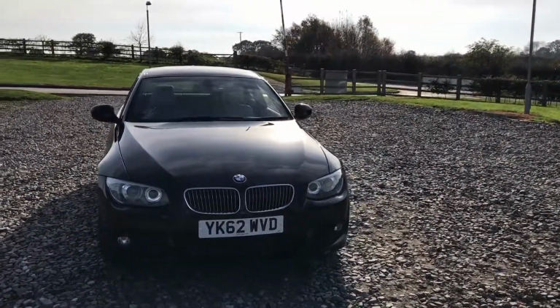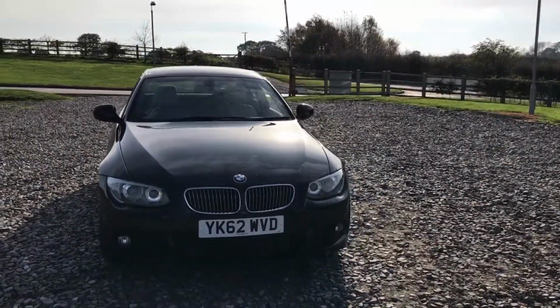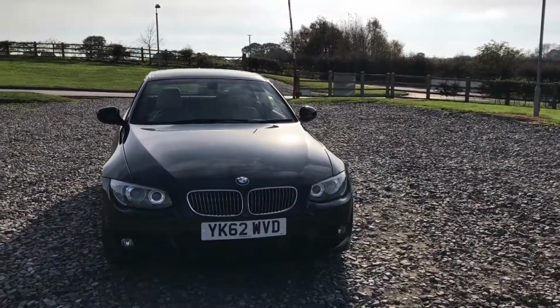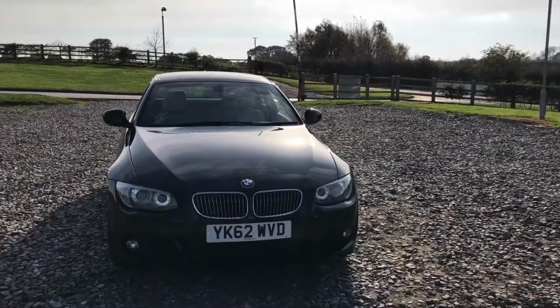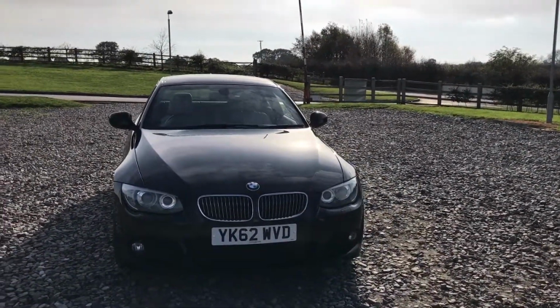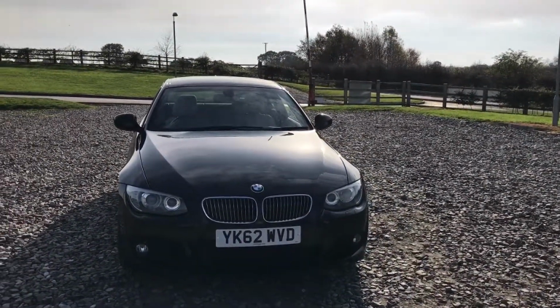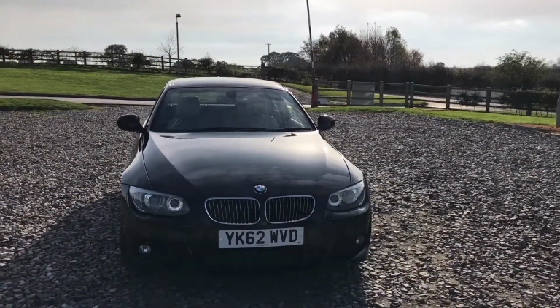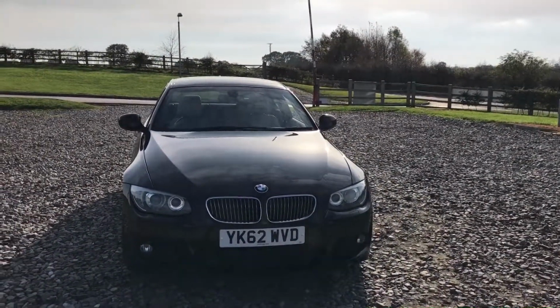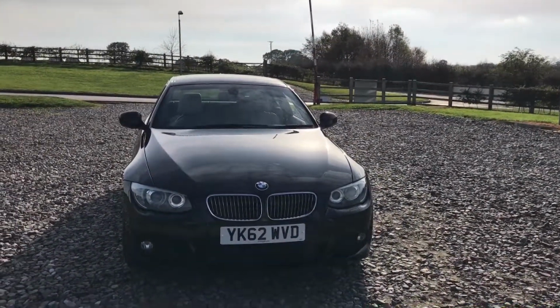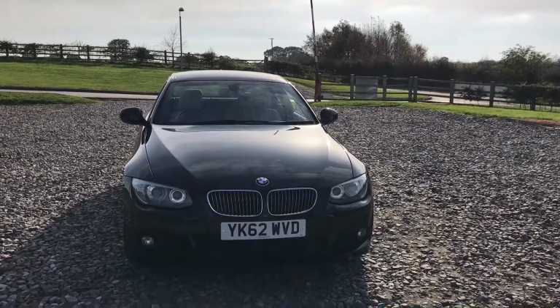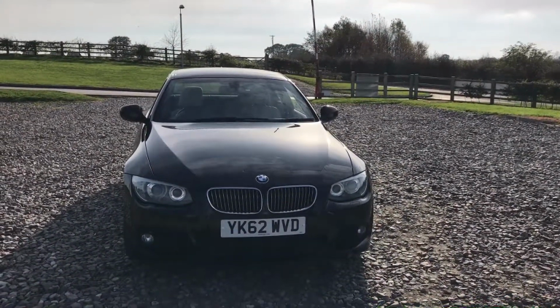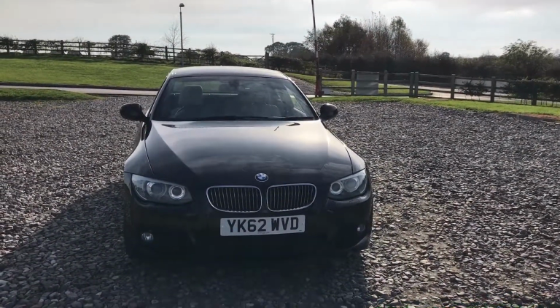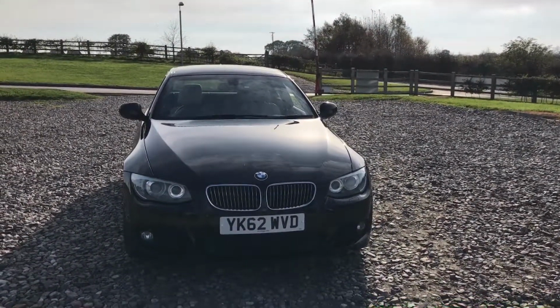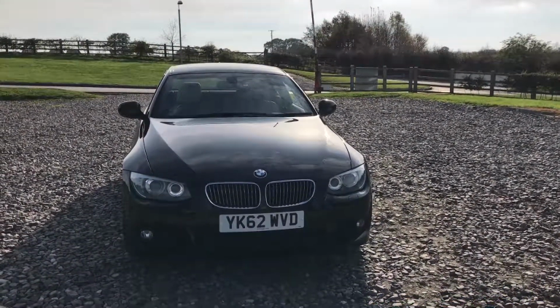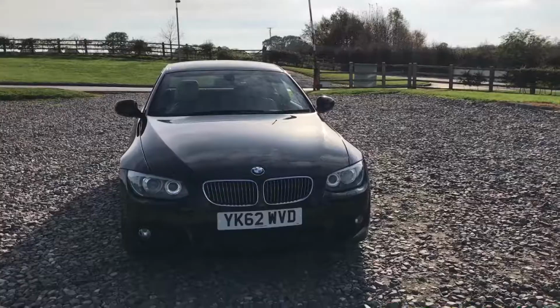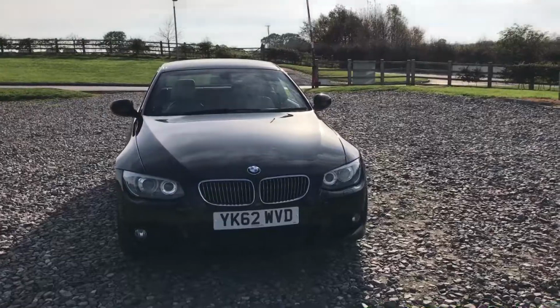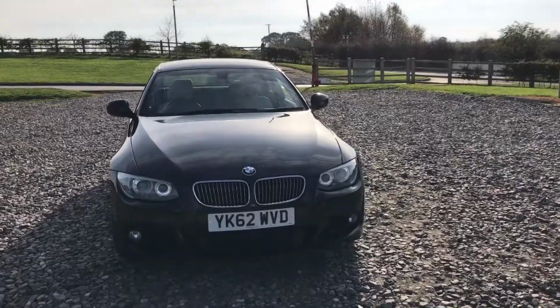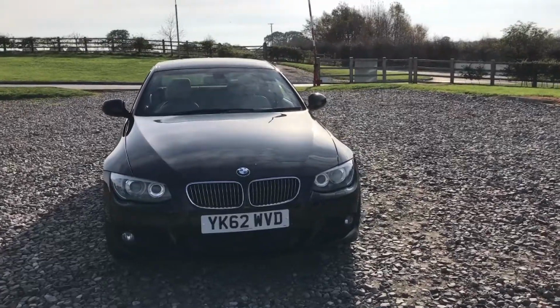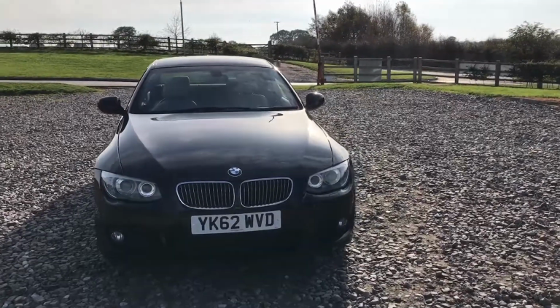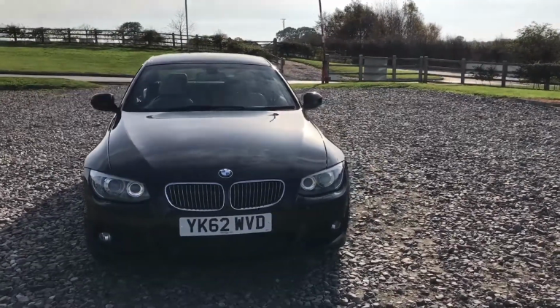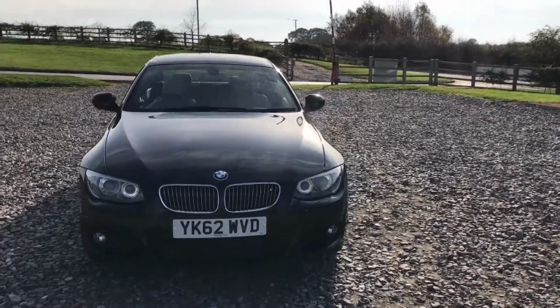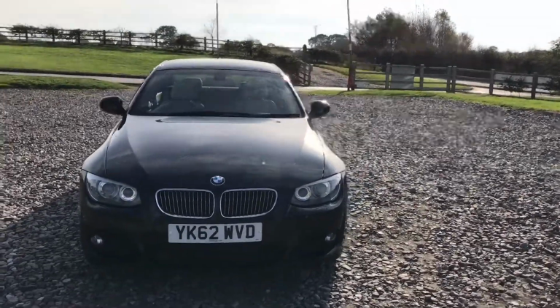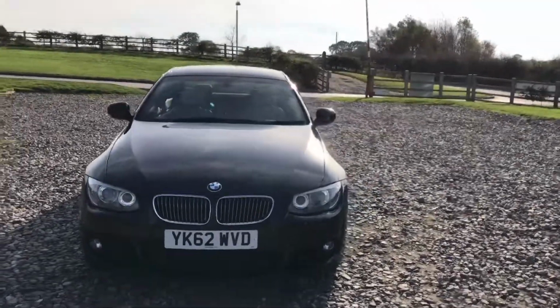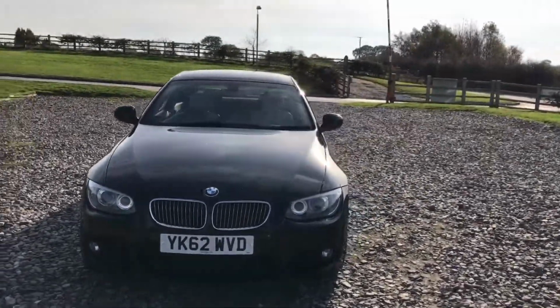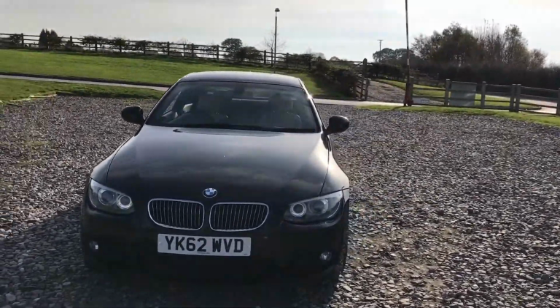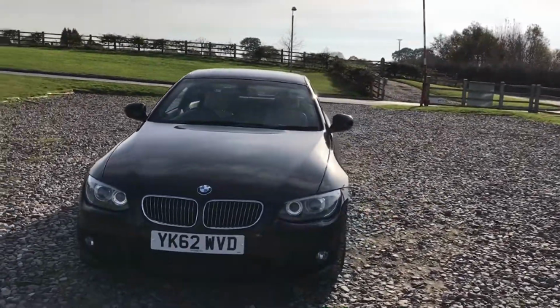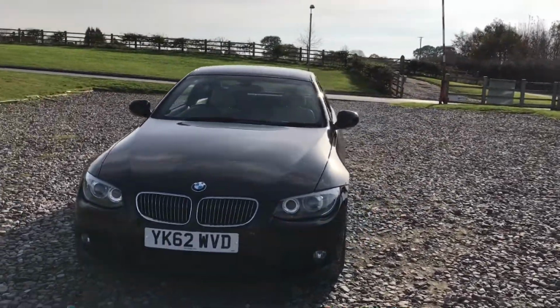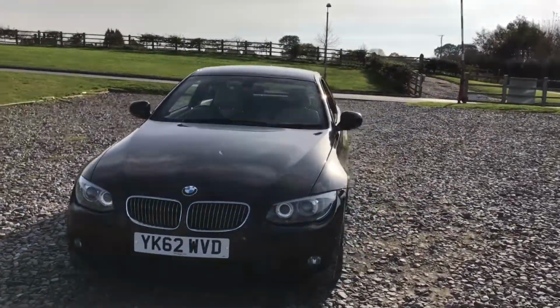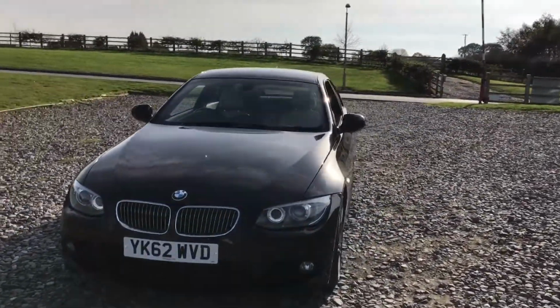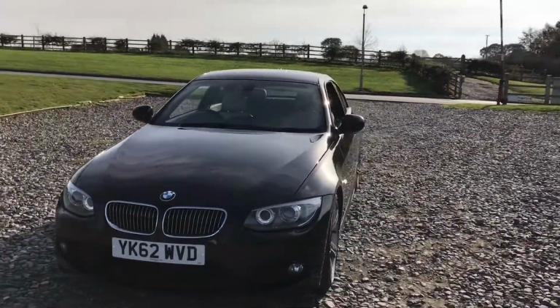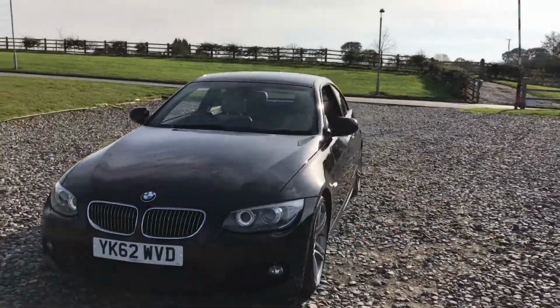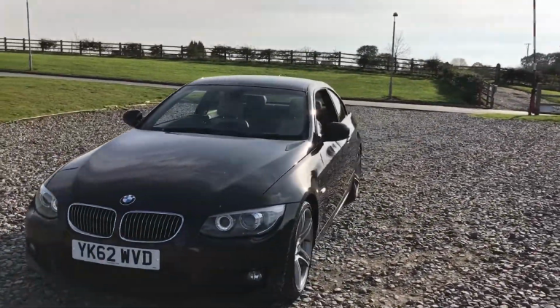We have the angel eye headlights, we have privacy glass, and we've got parking sensors in both the front and the rear of the vehicle.